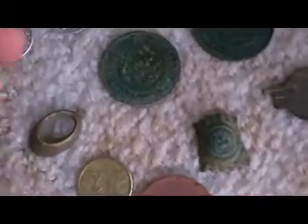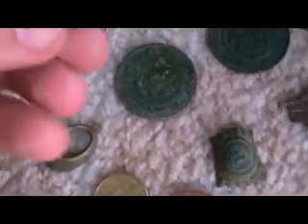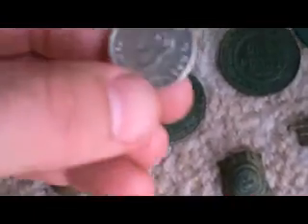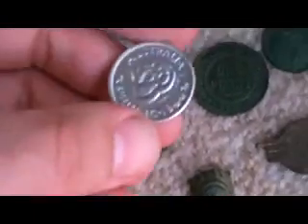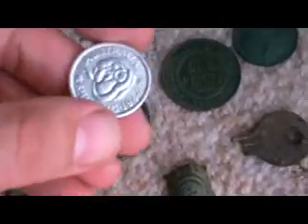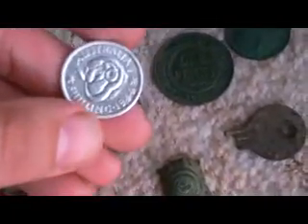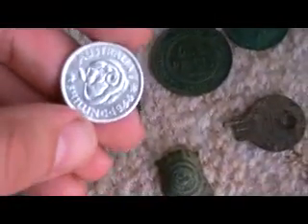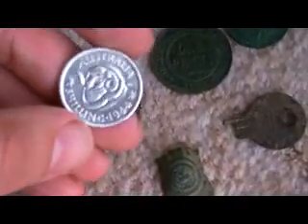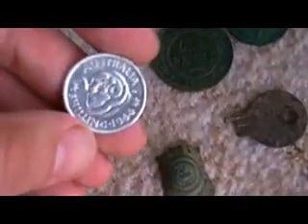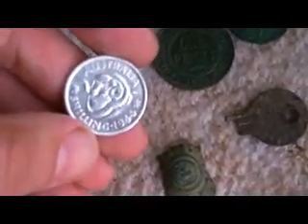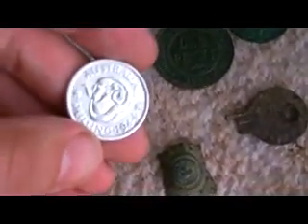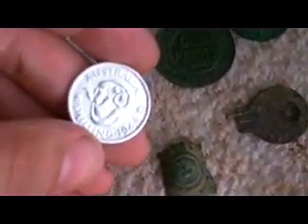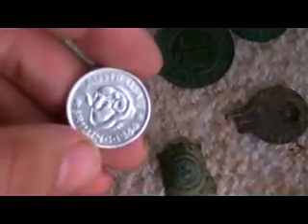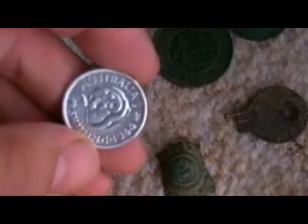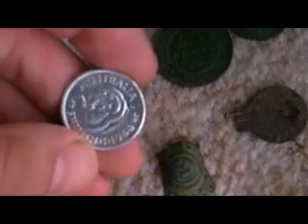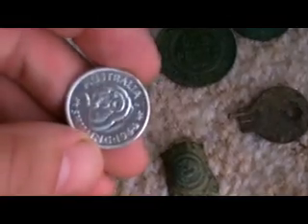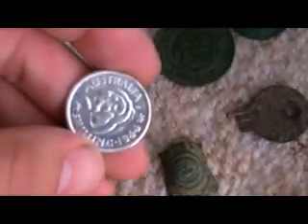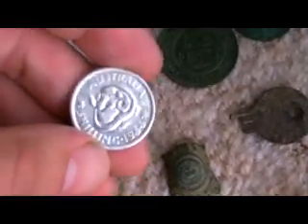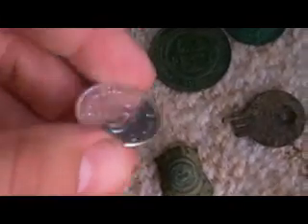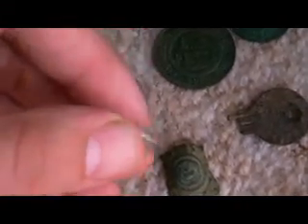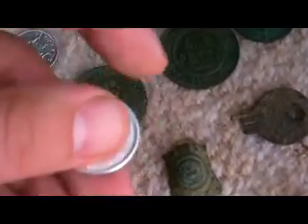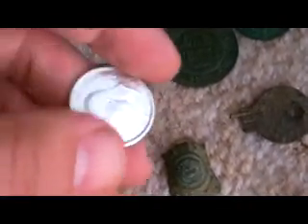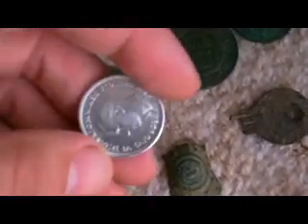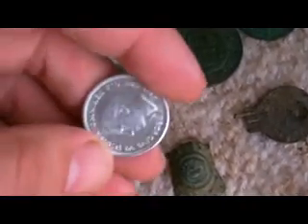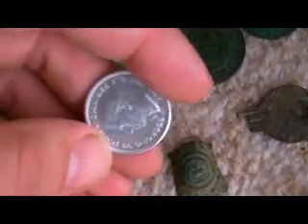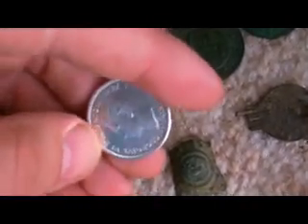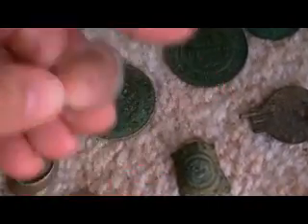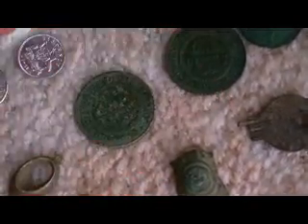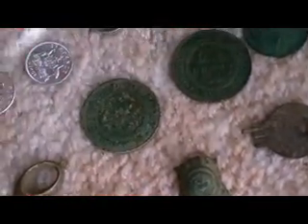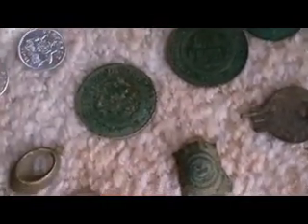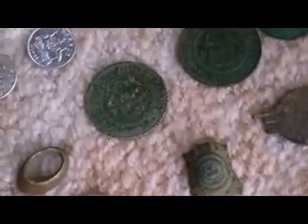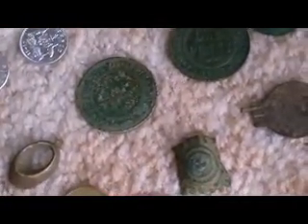In terms of the silver, that's a 1944 ram shilling, King George VI on the back — so that's pretty good.